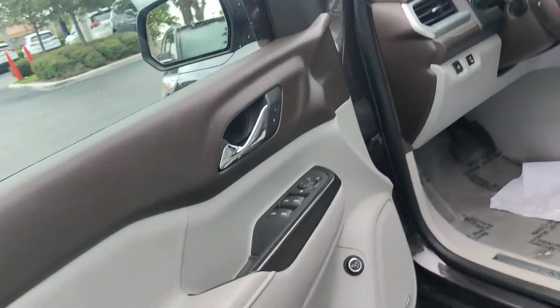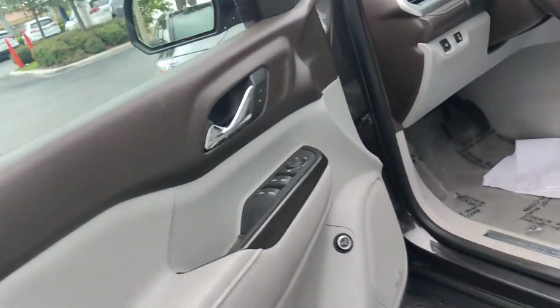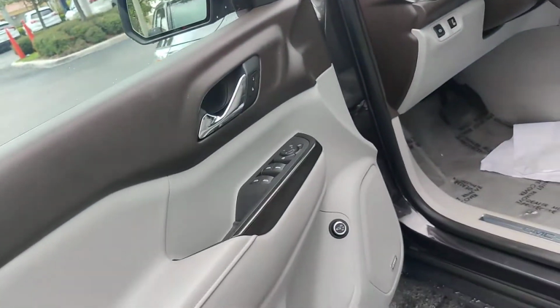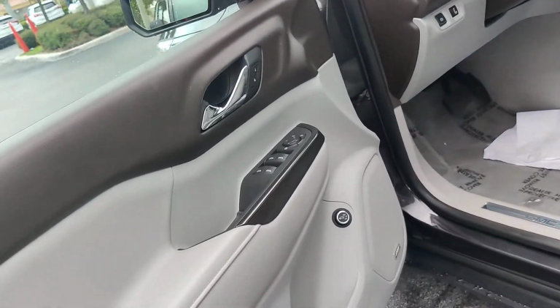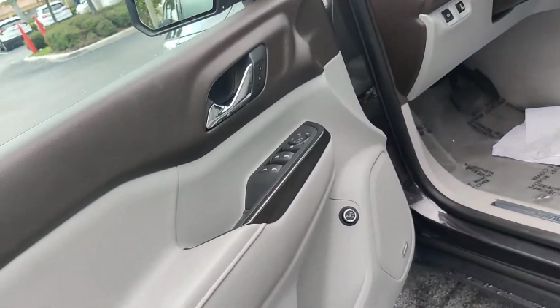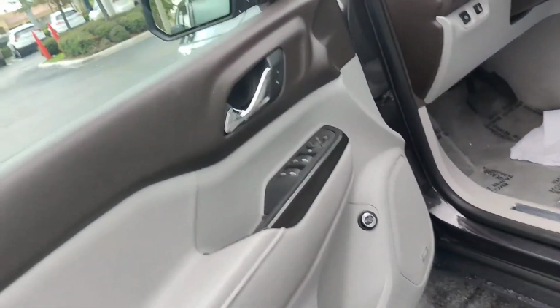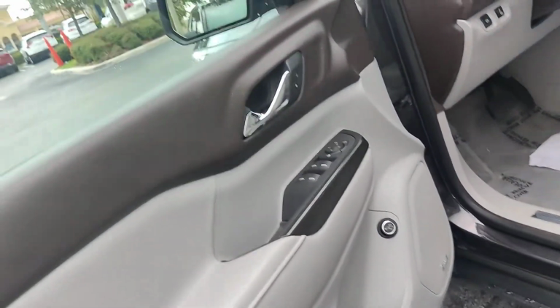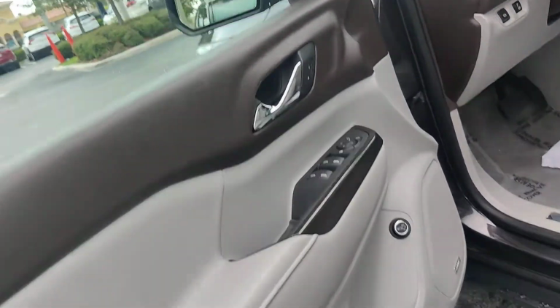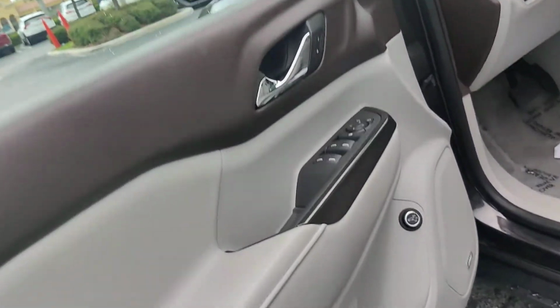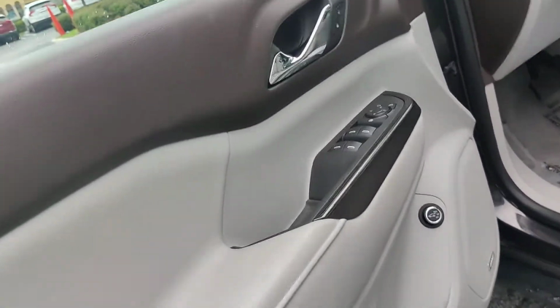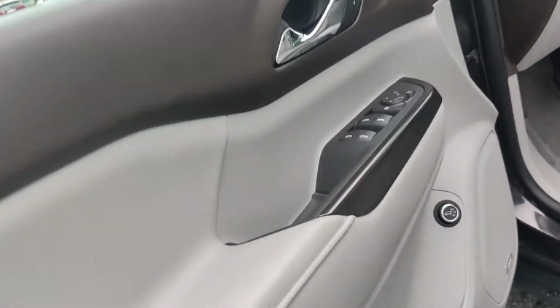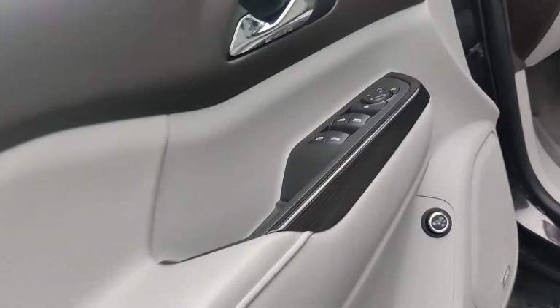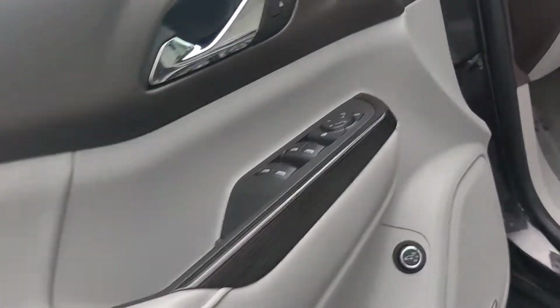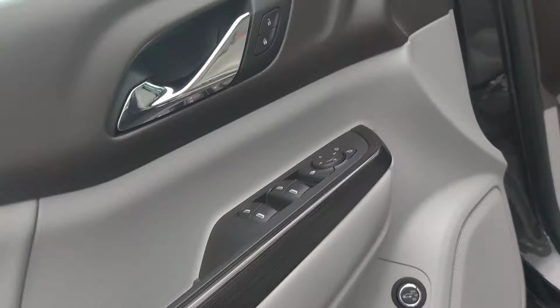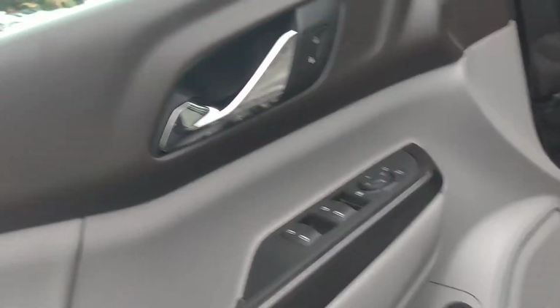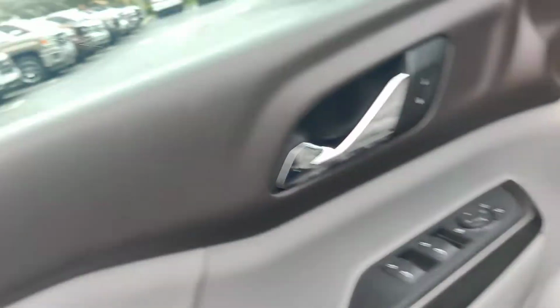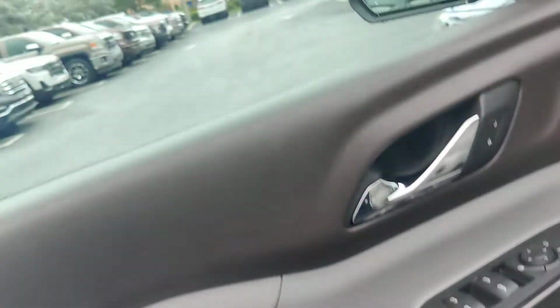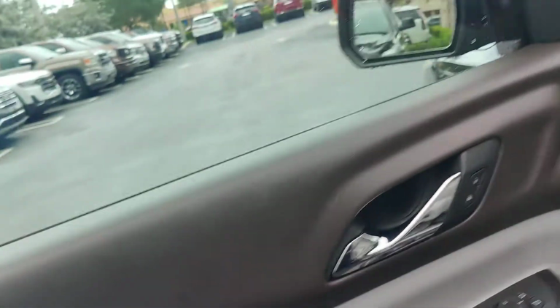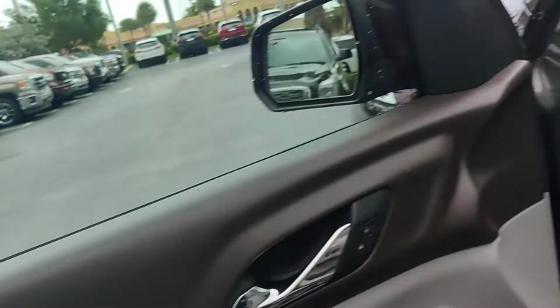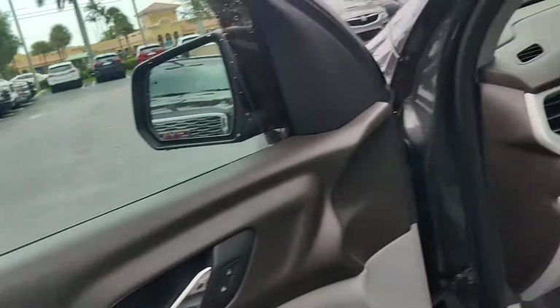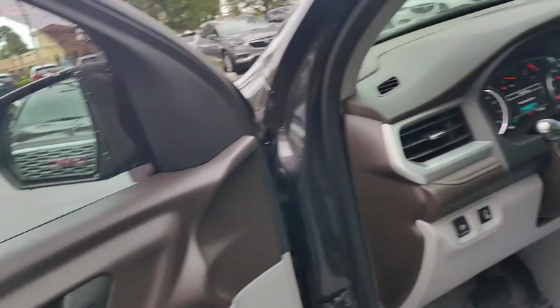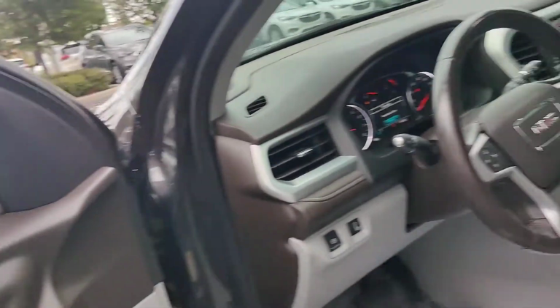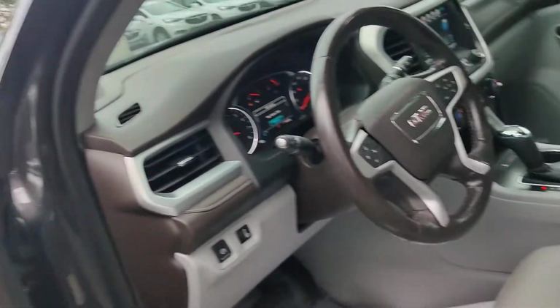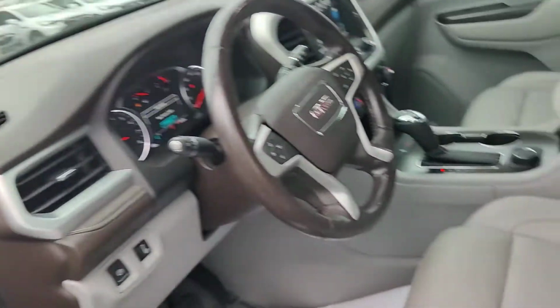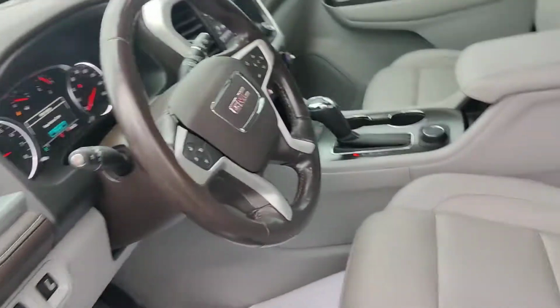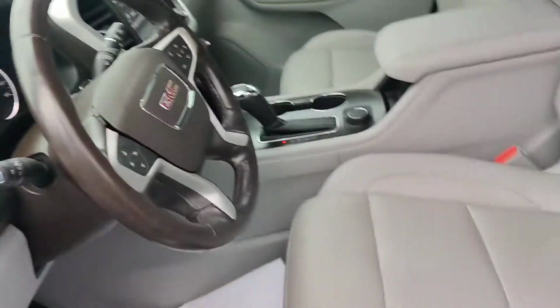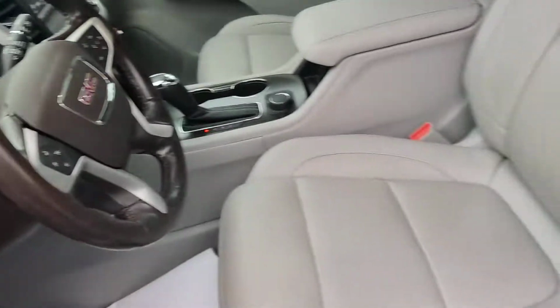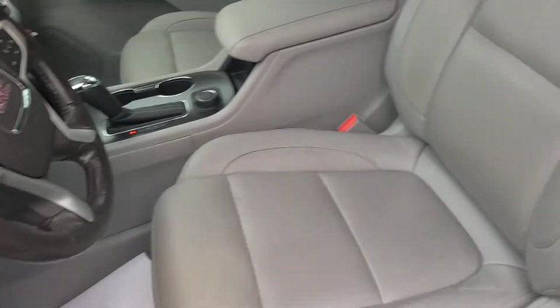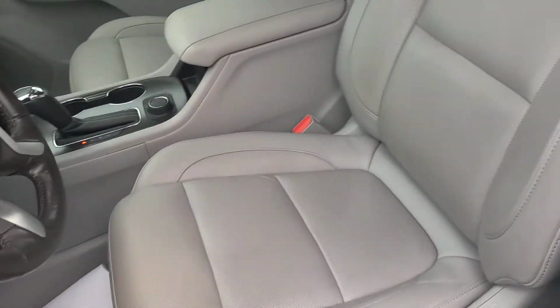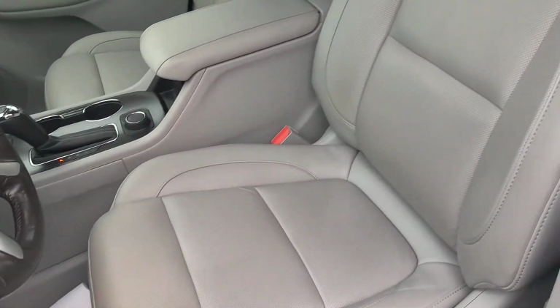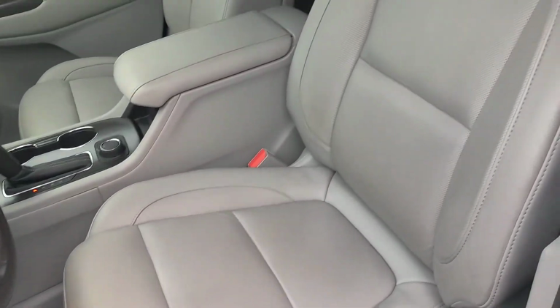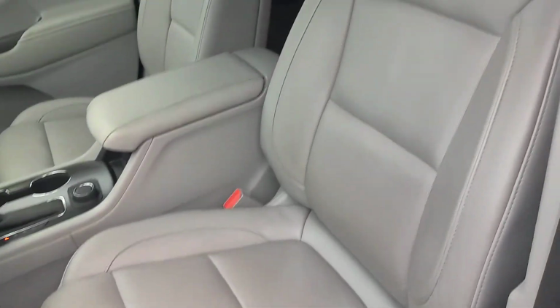You've got a Bose sound system and a power liftgate. Everything here is nice and clean as well.